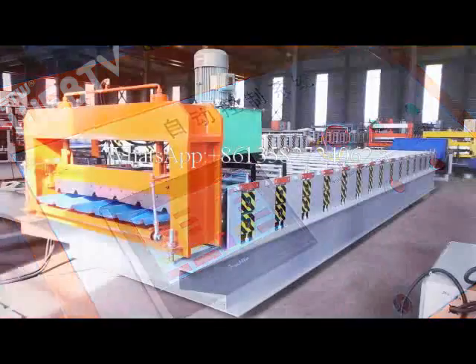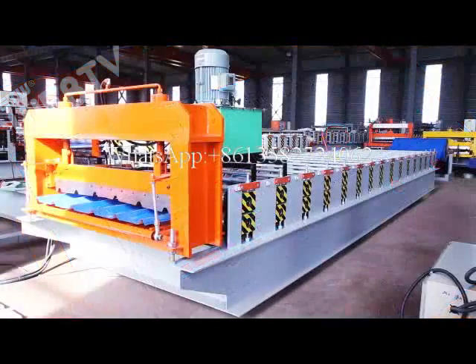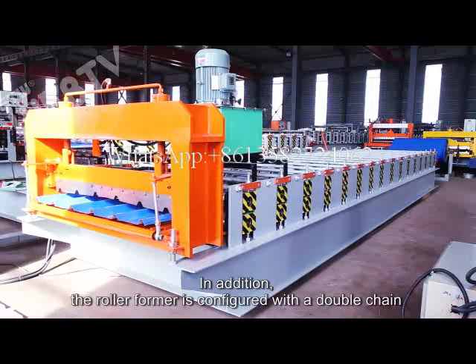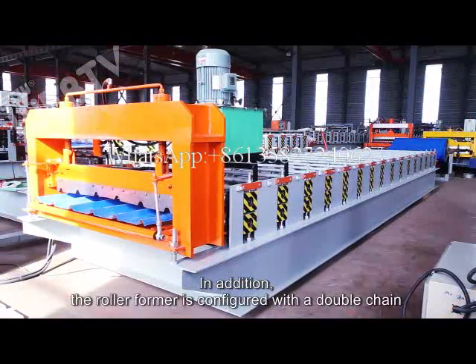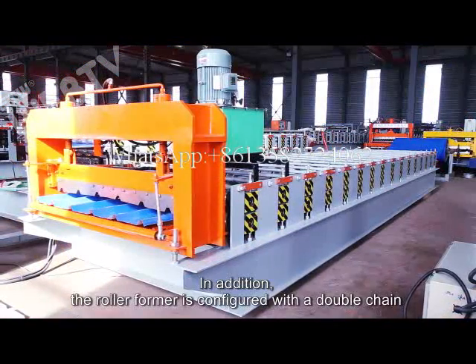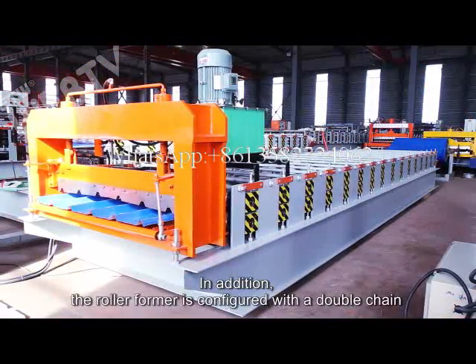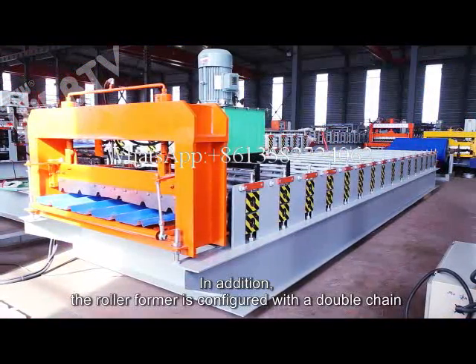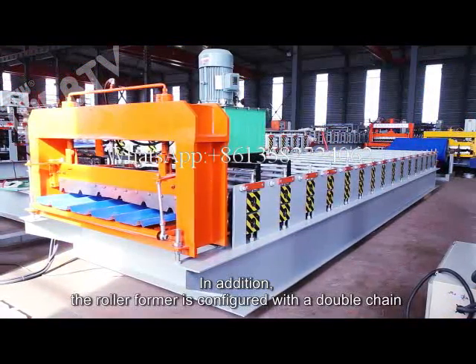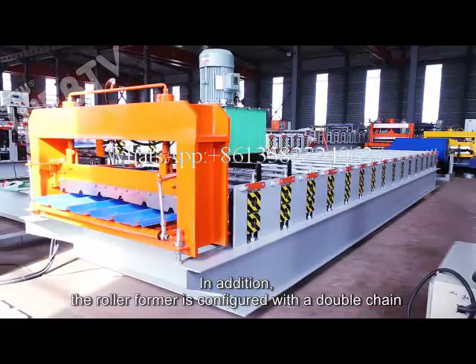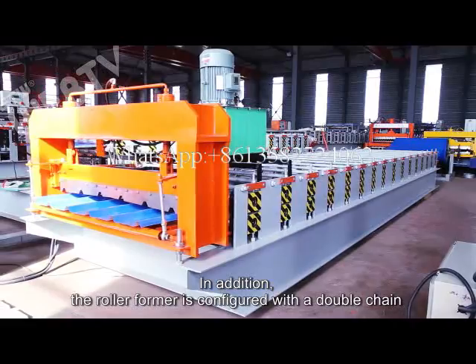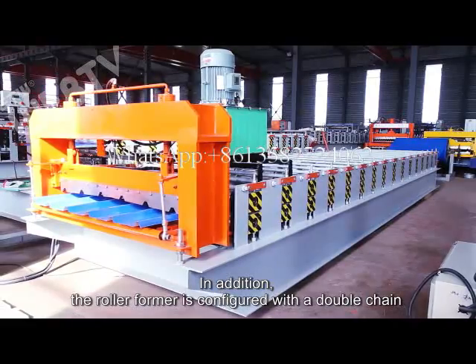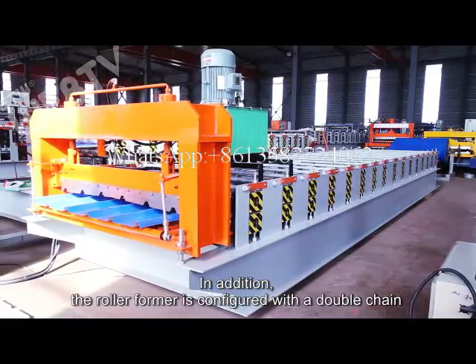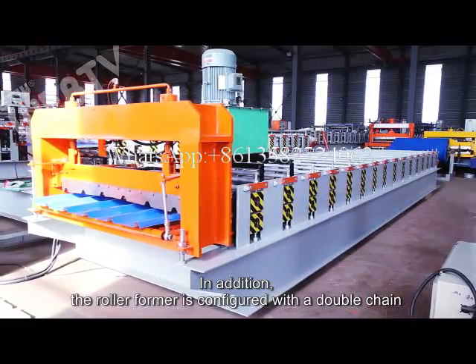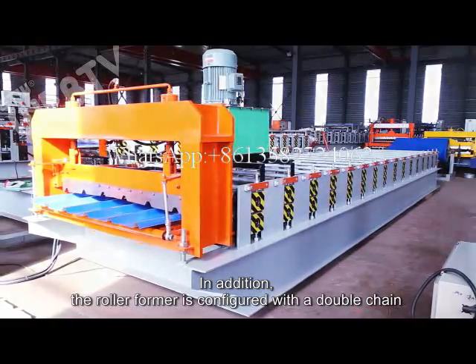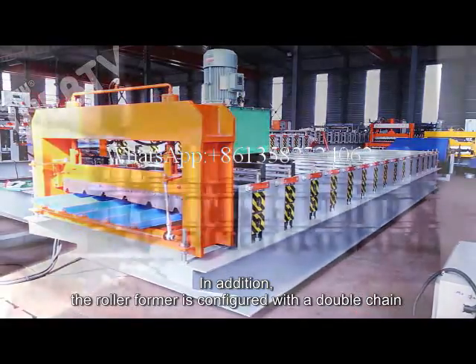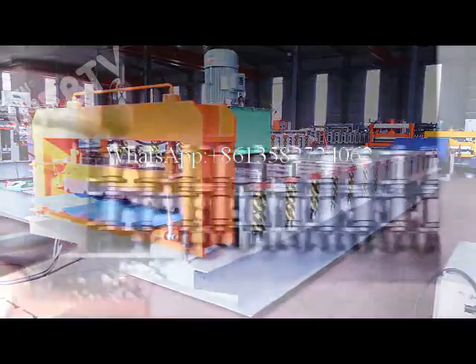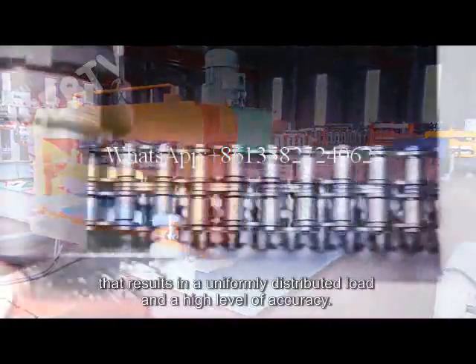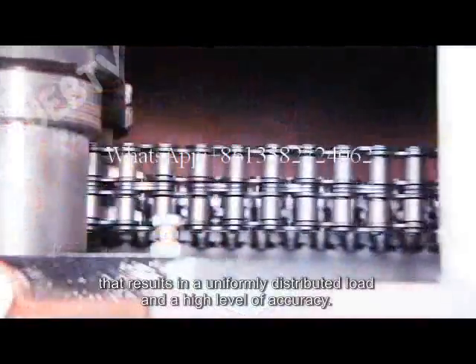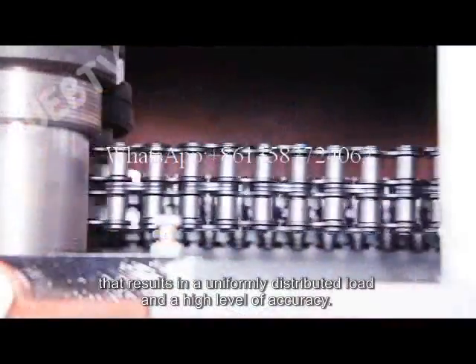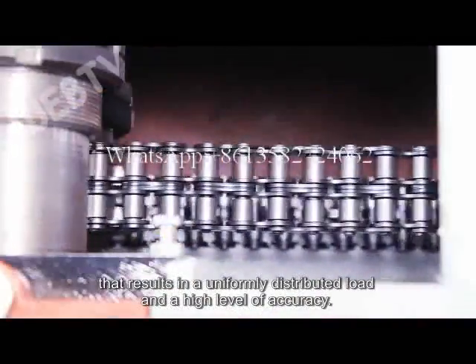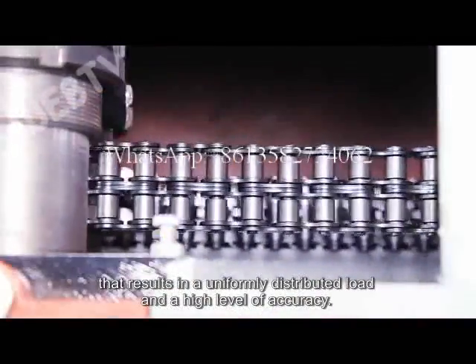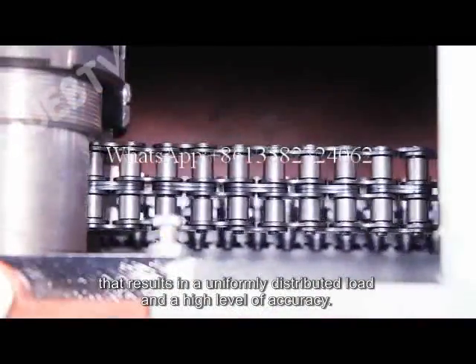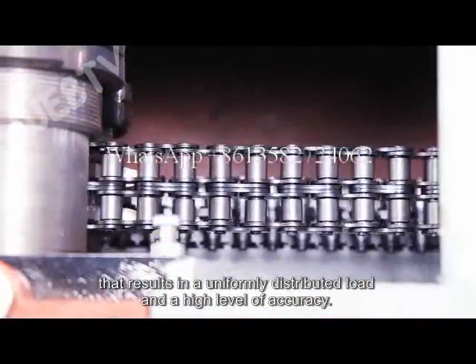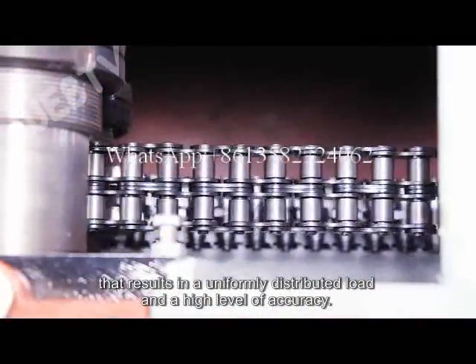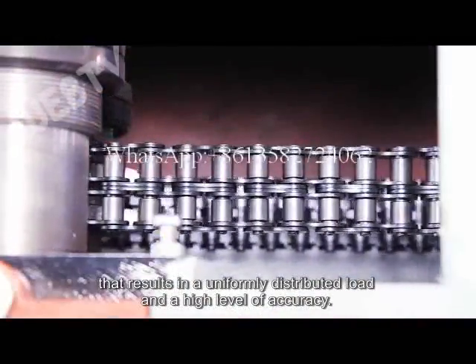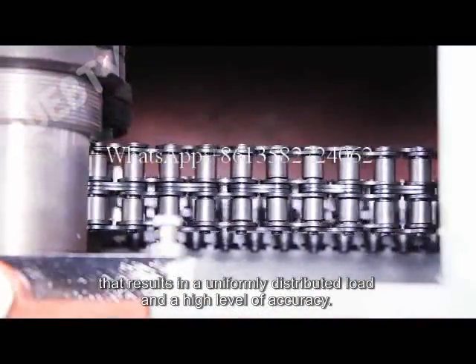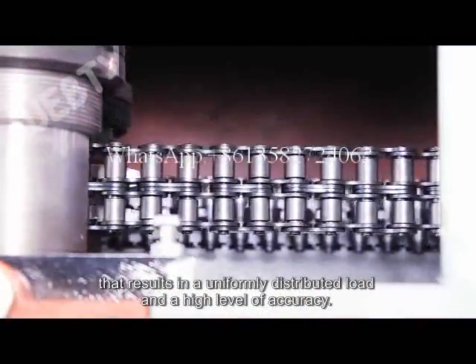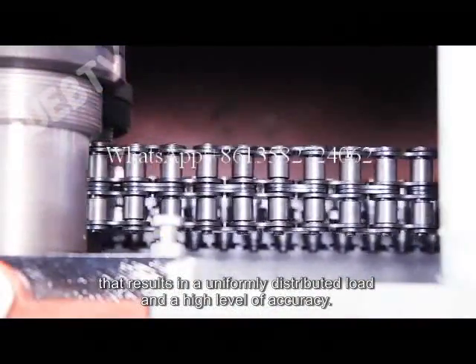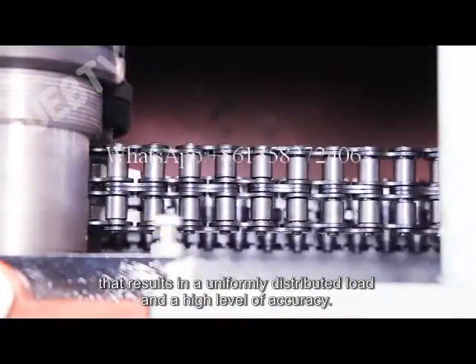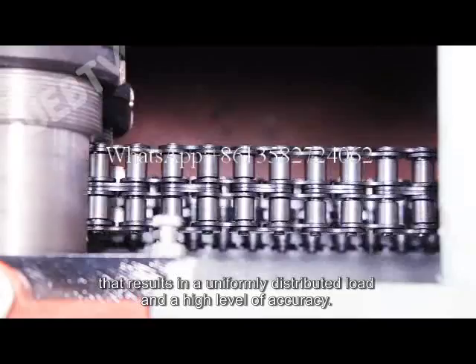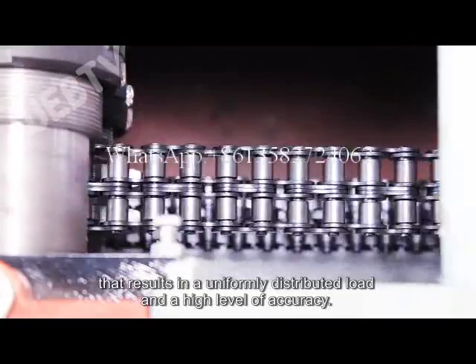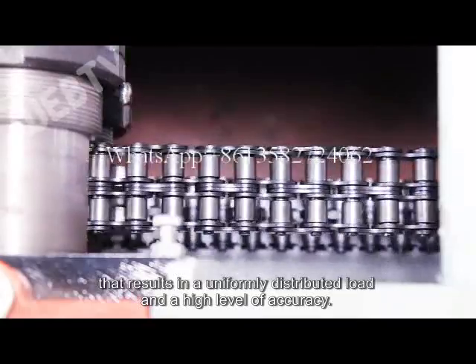In addition, the Rollformer is configured with a double chain that results in a uniformly distributed load and a high level of accuracy.